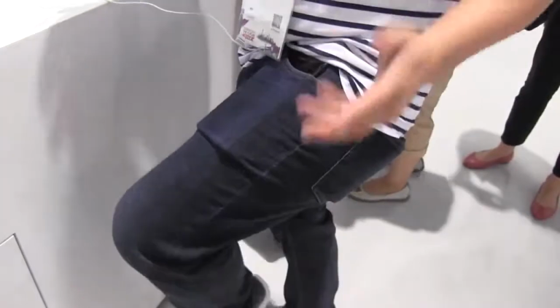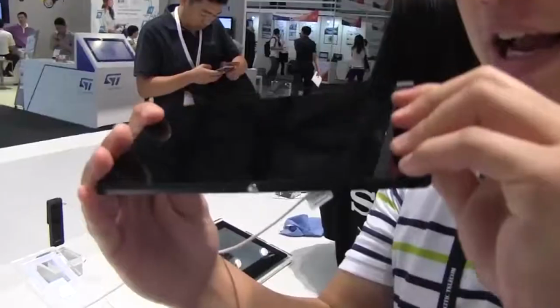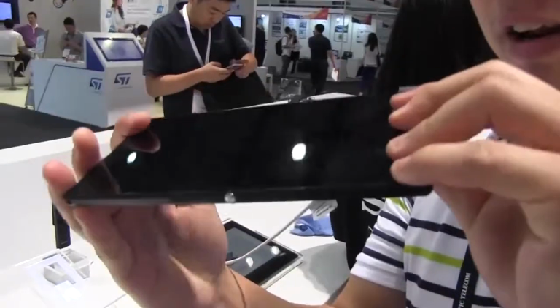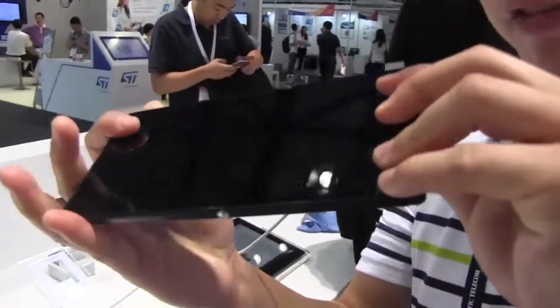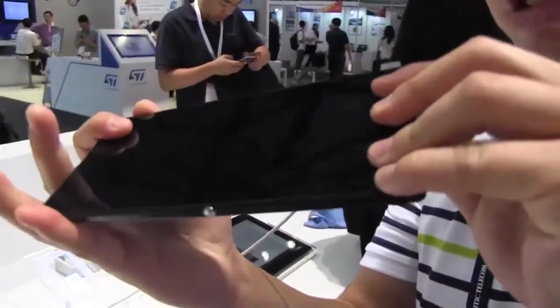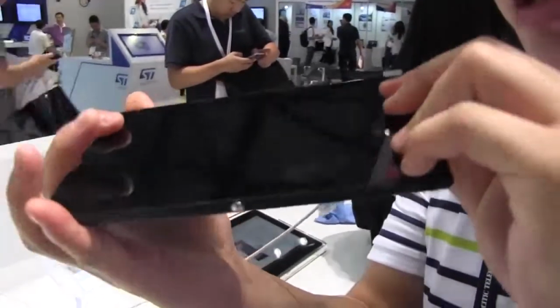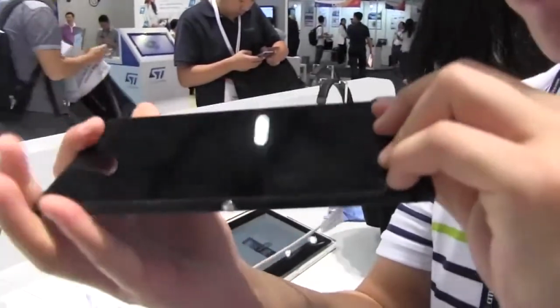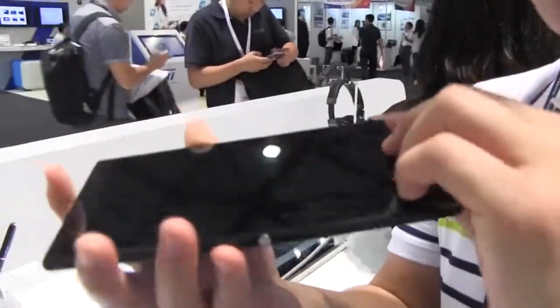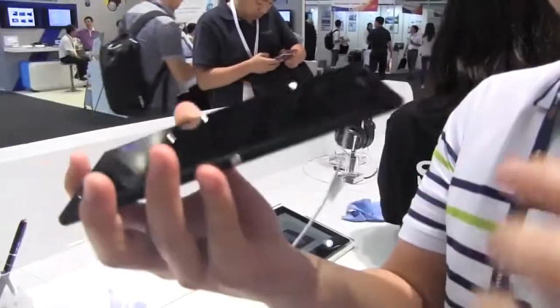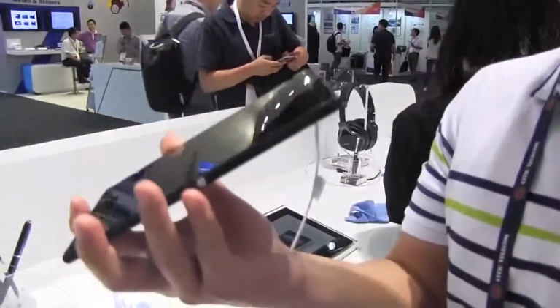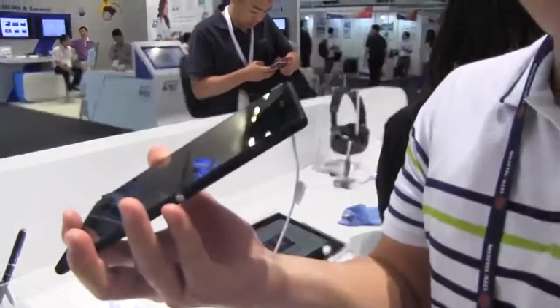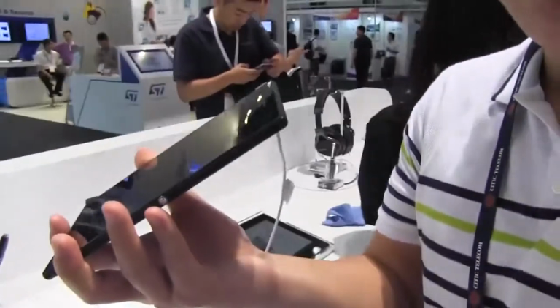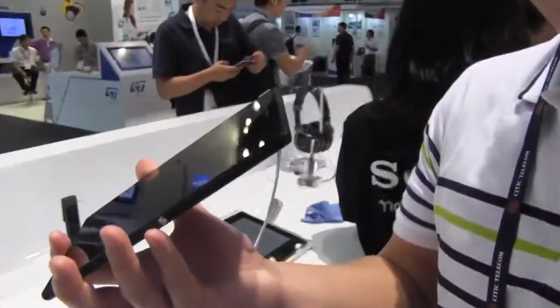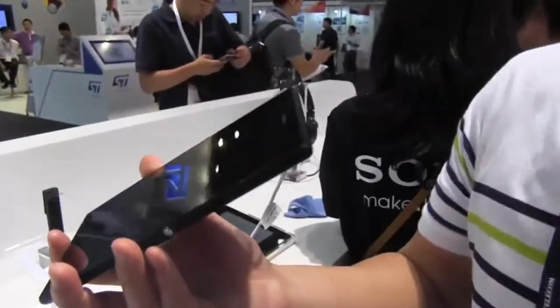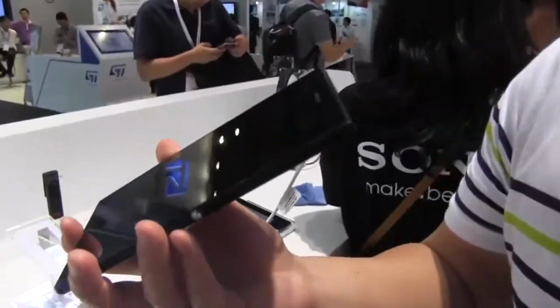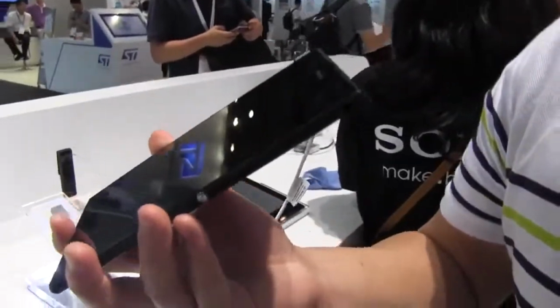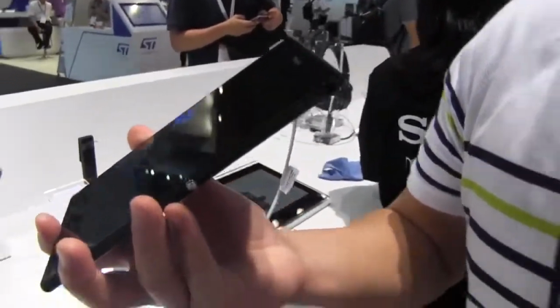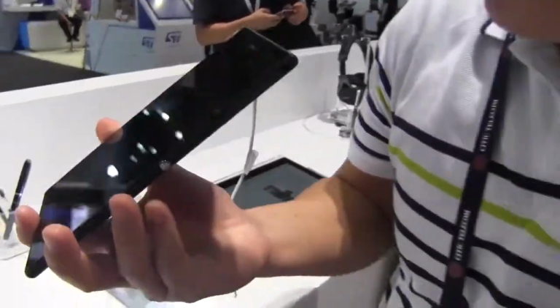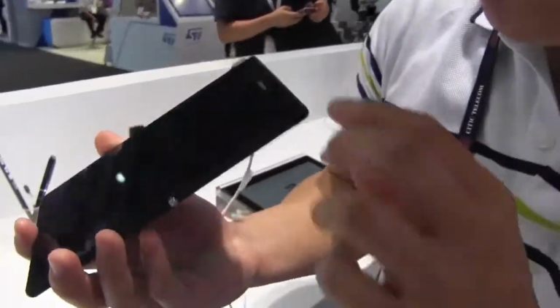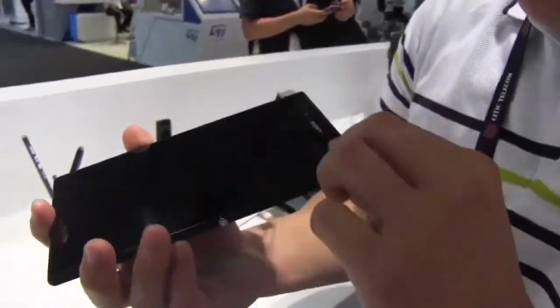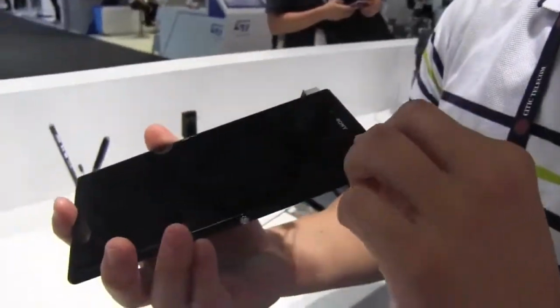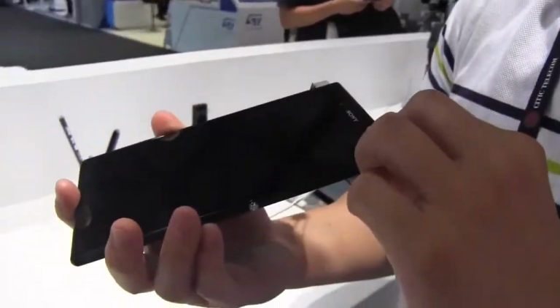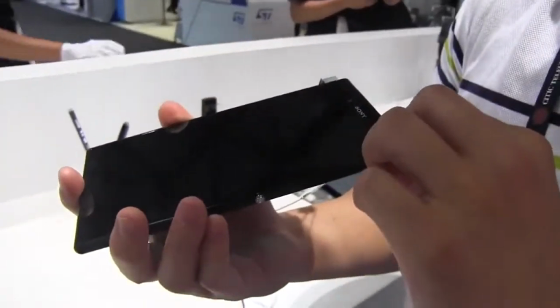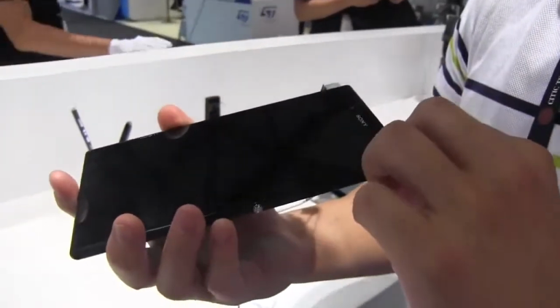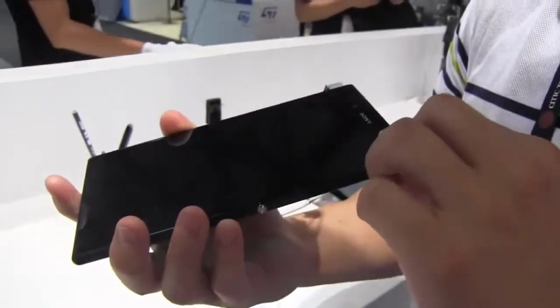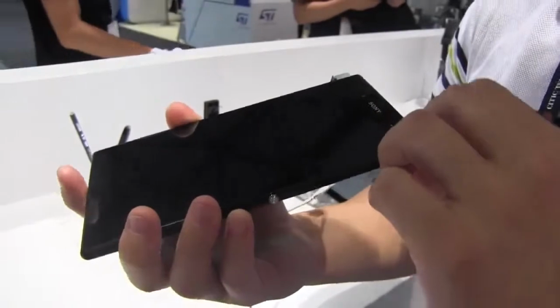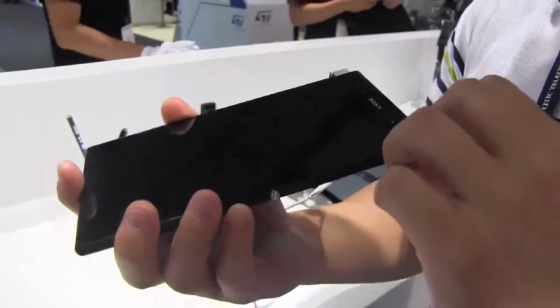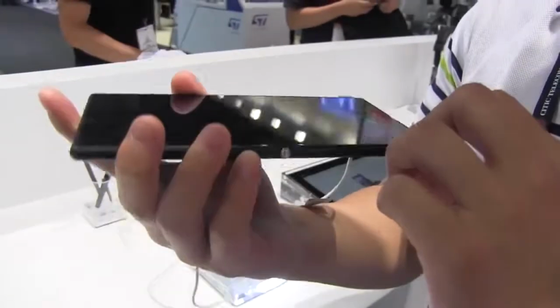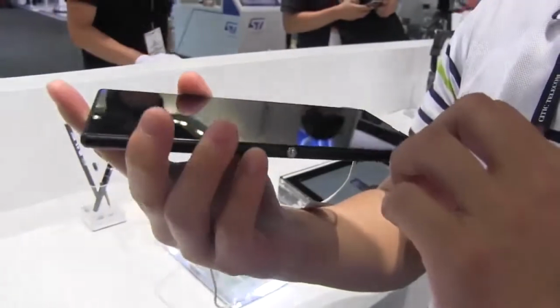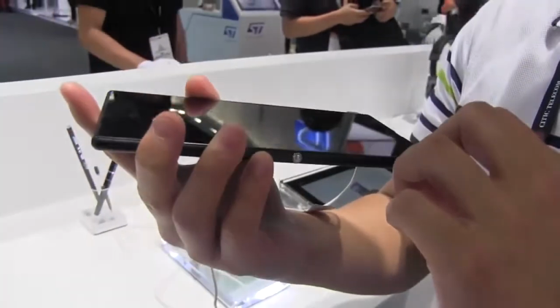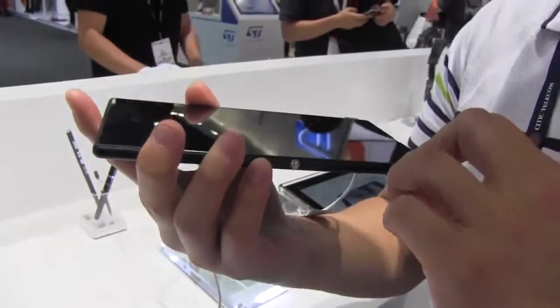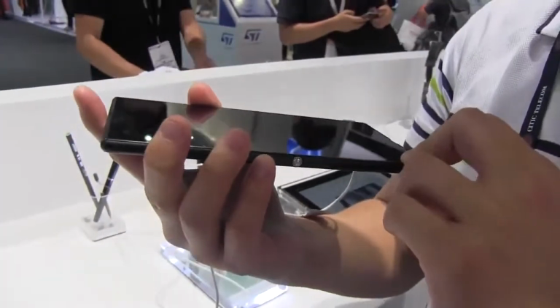Yeah, it feels good — feels better than the Xperia Z in my opinion. Yeah, it's definitely a nice piece of kit.